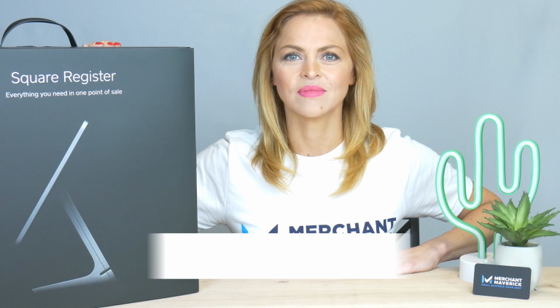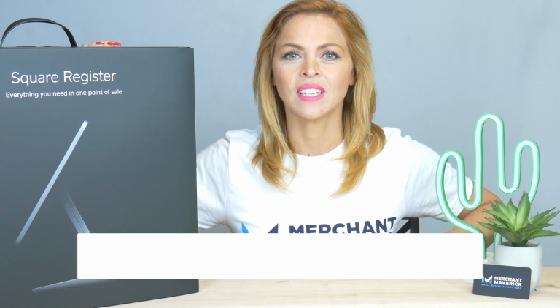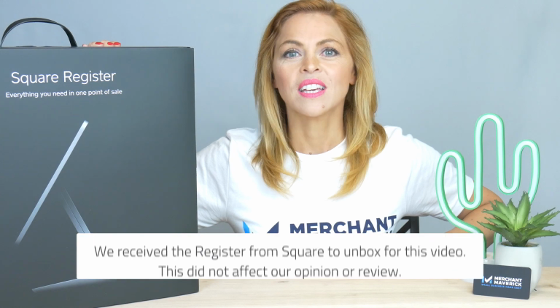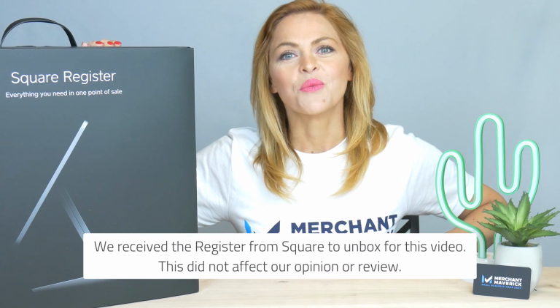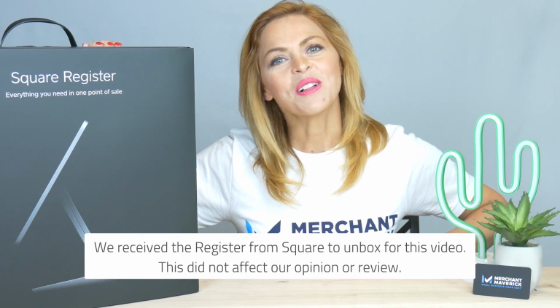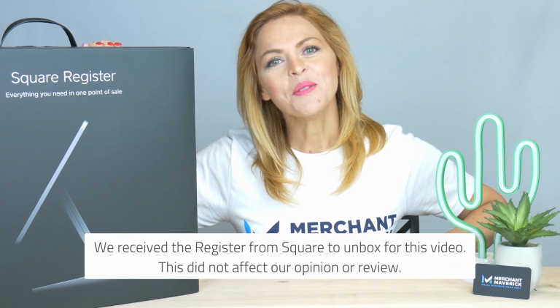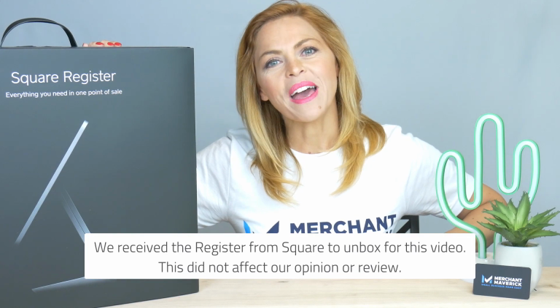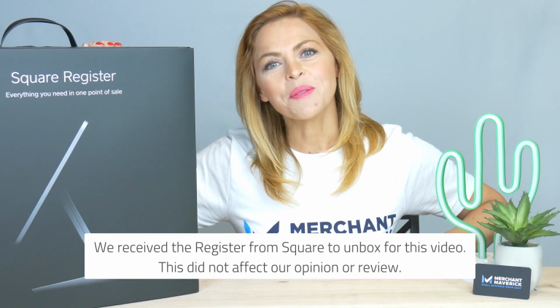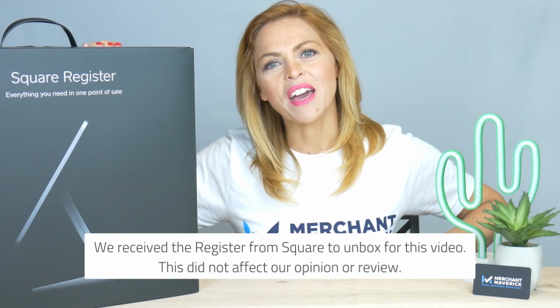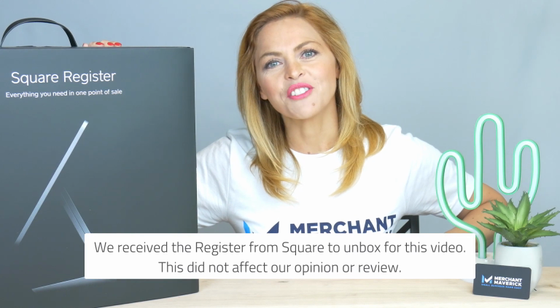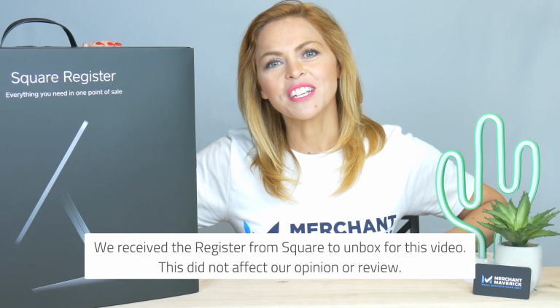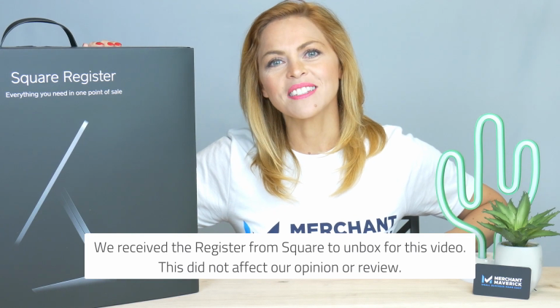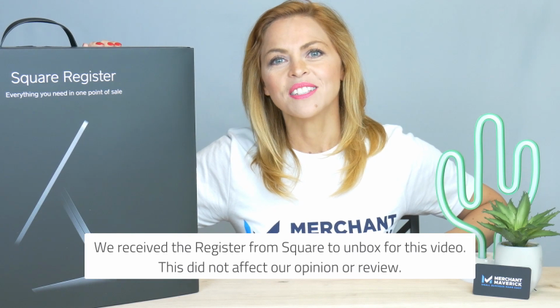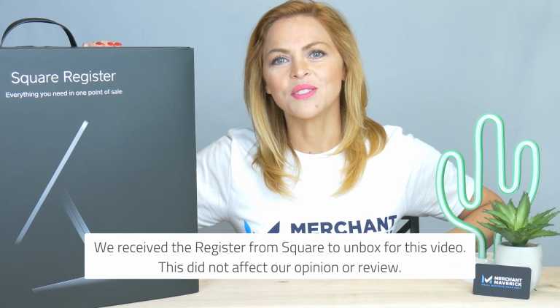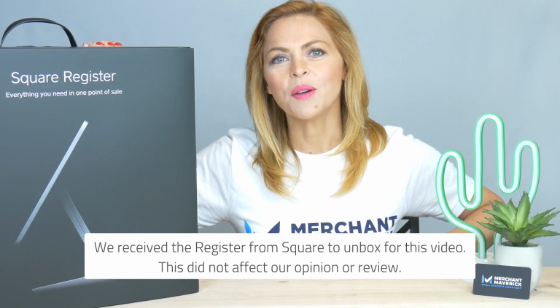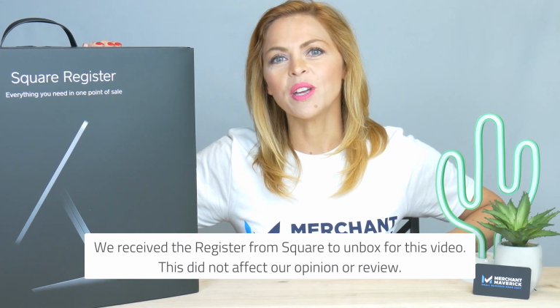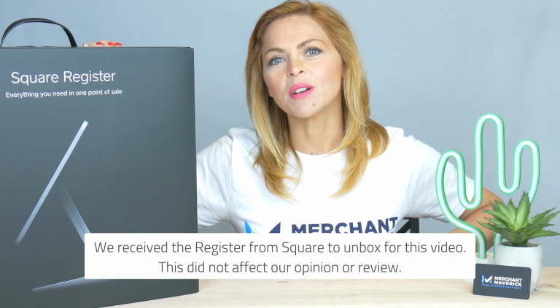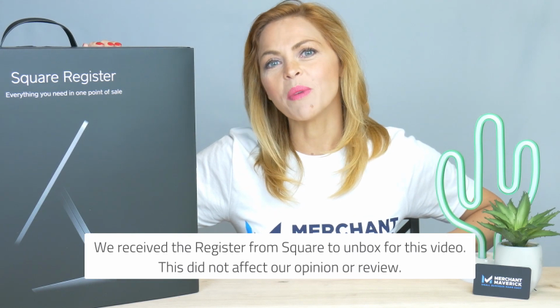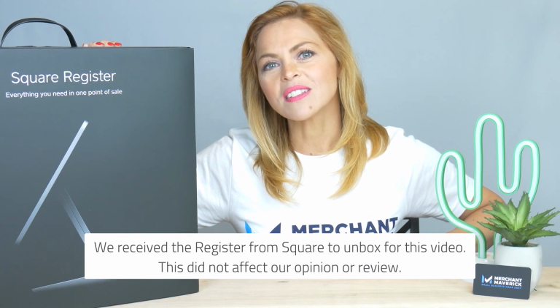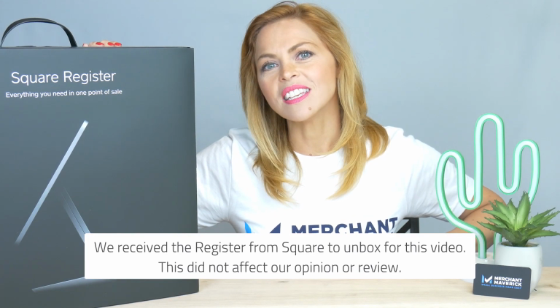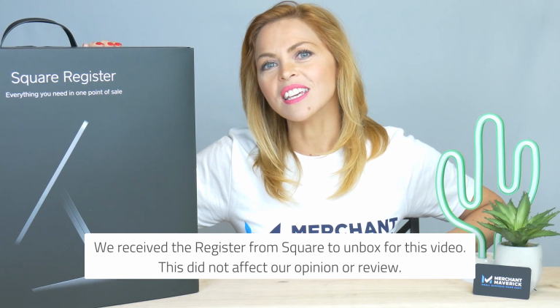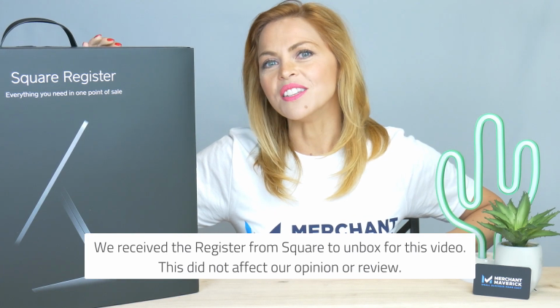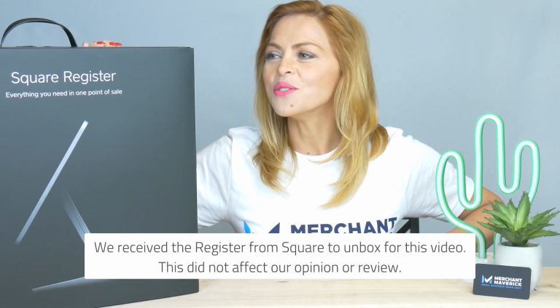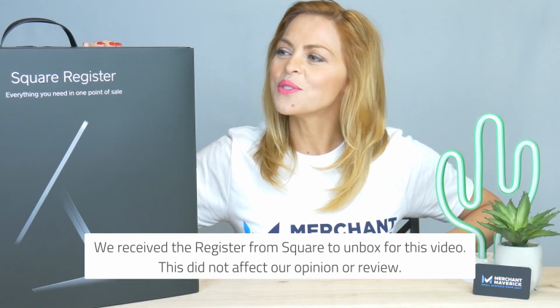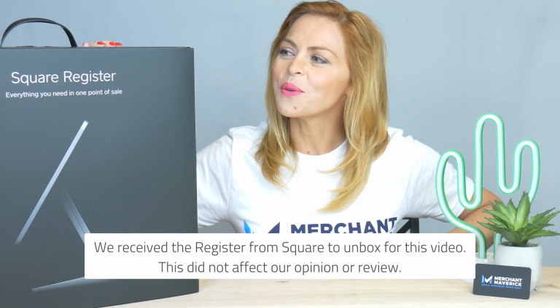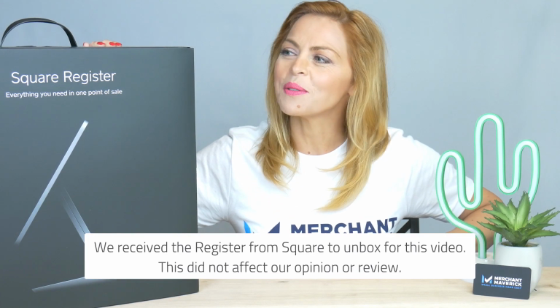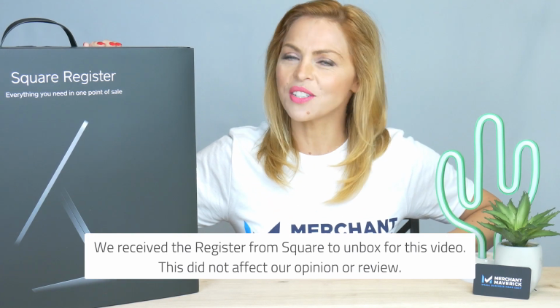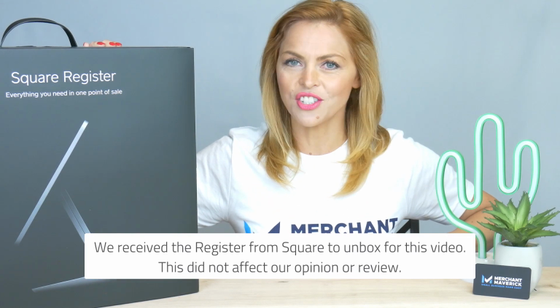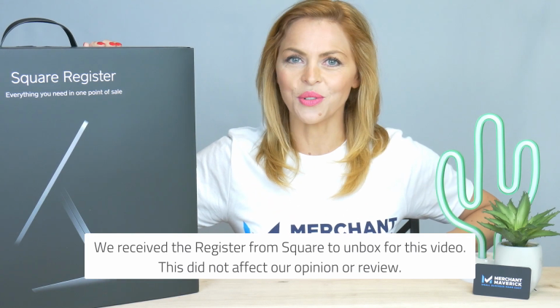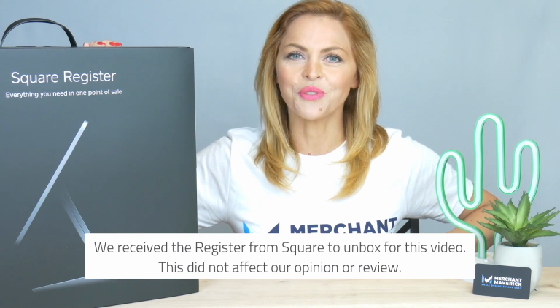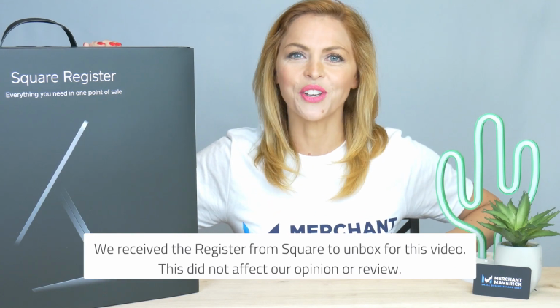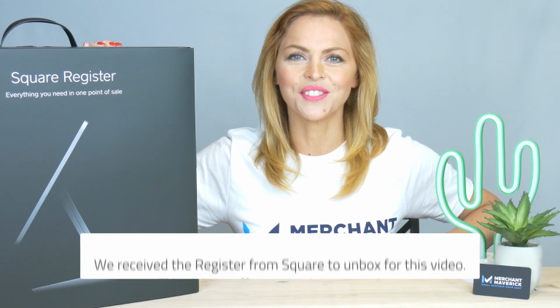Welcome back Mavericks! Today we are unboxing a new Square Register for you.